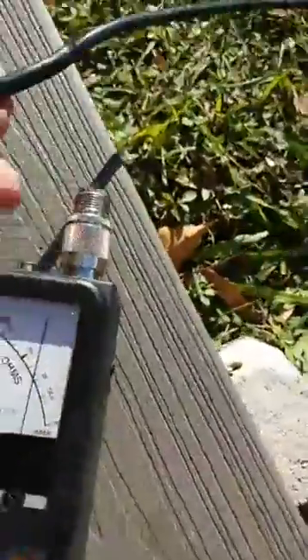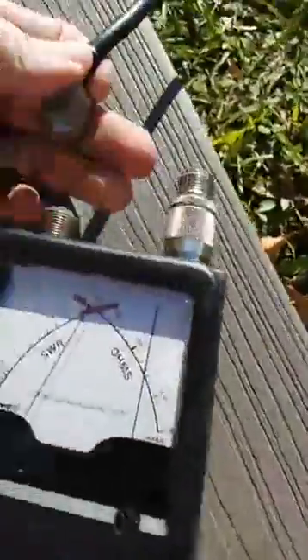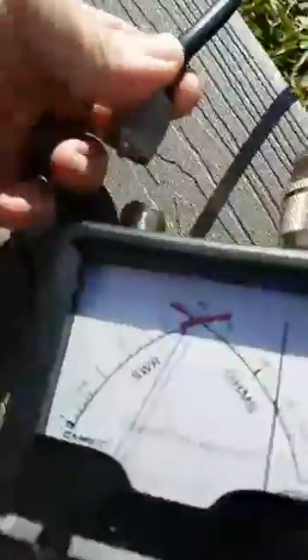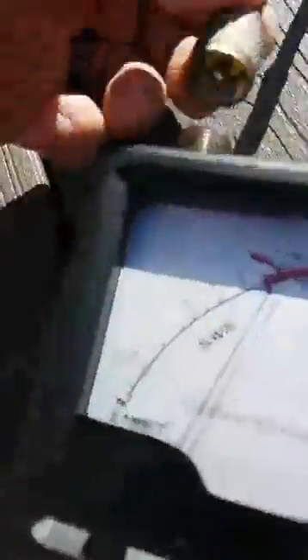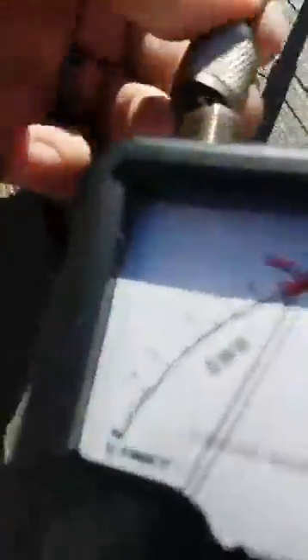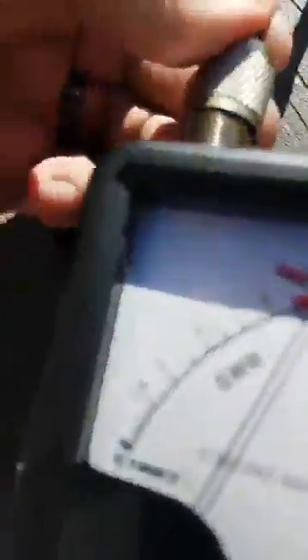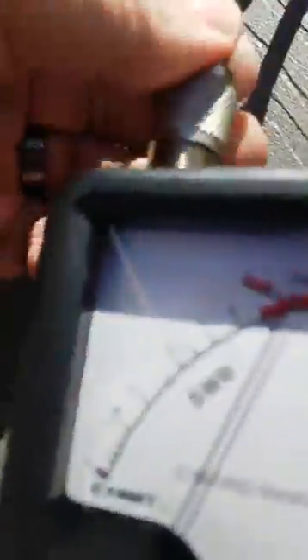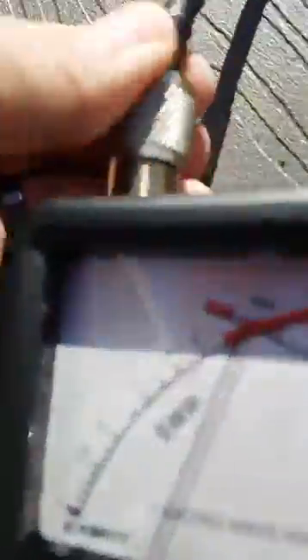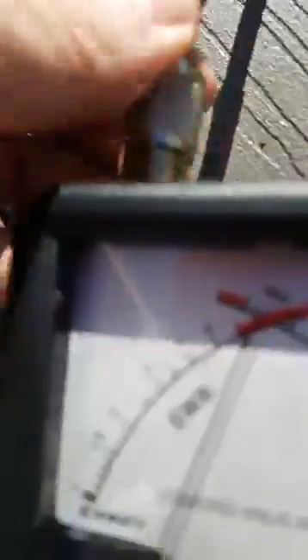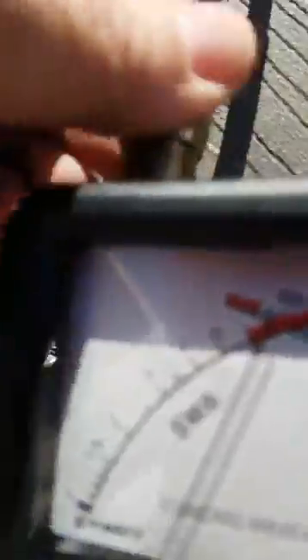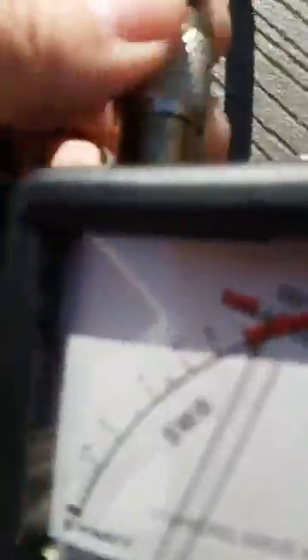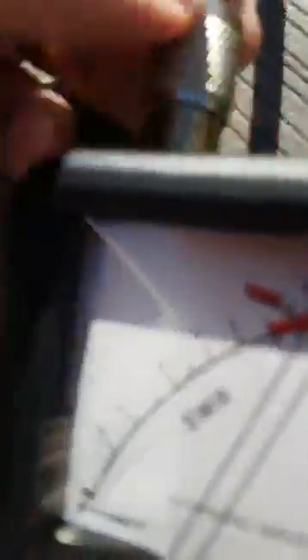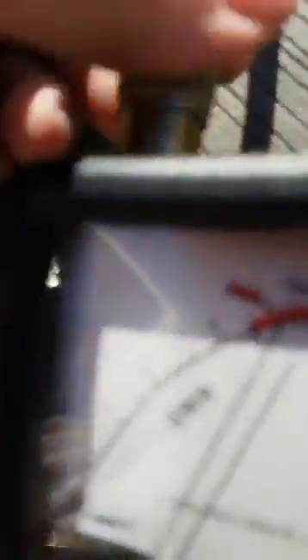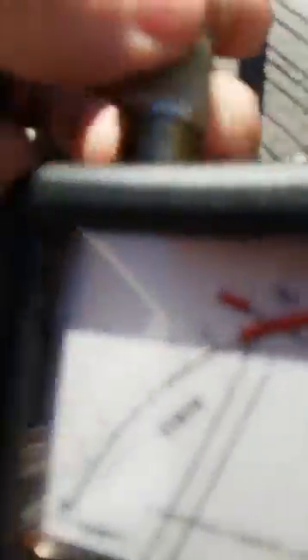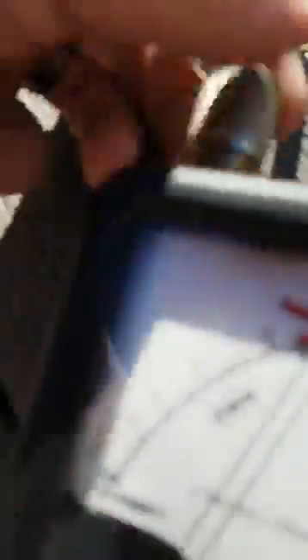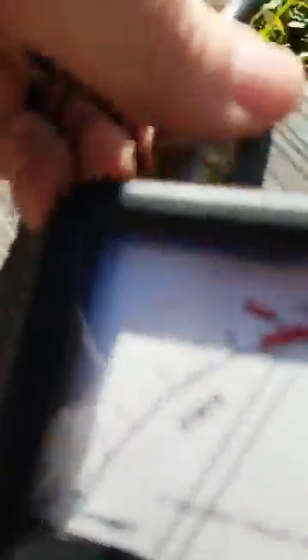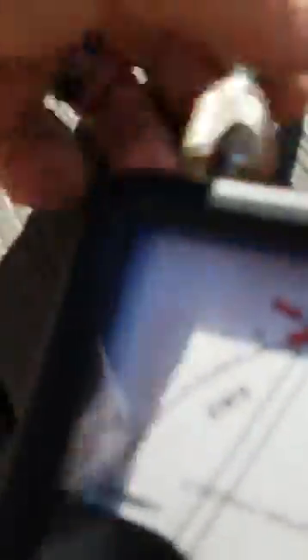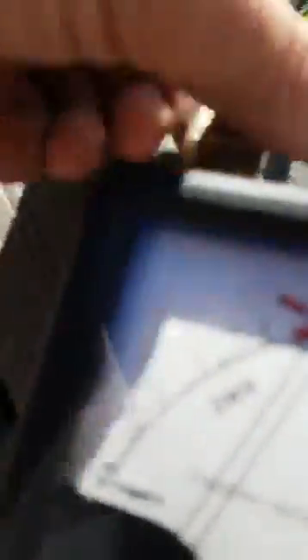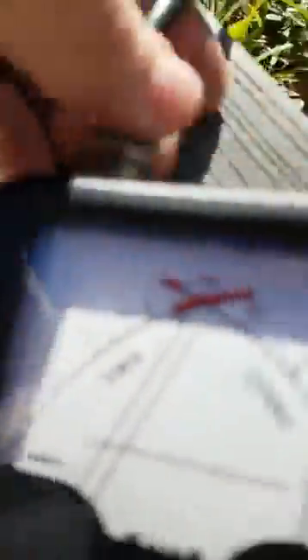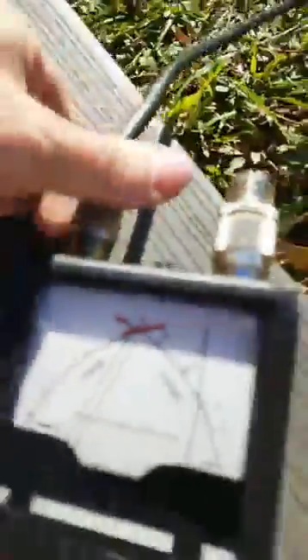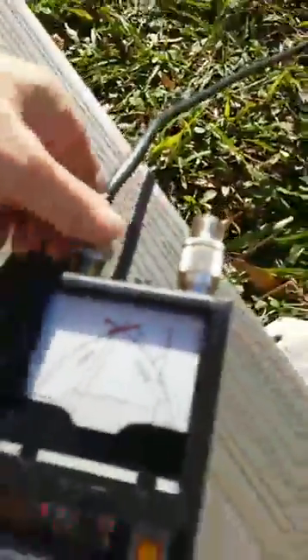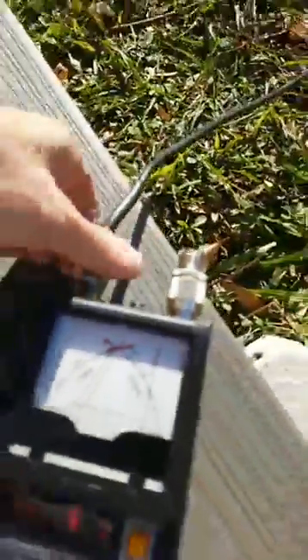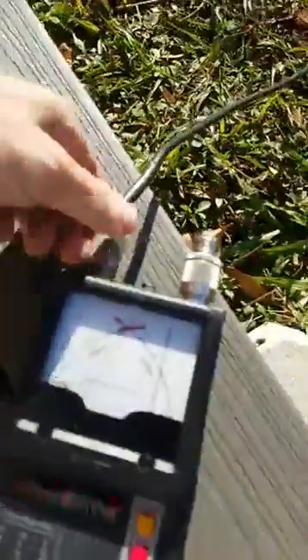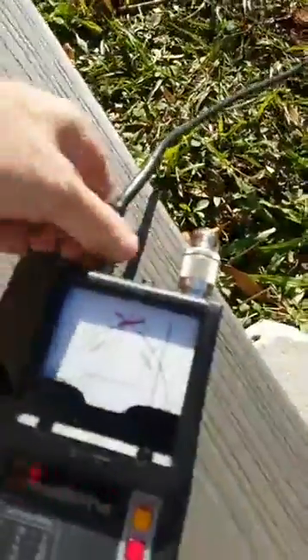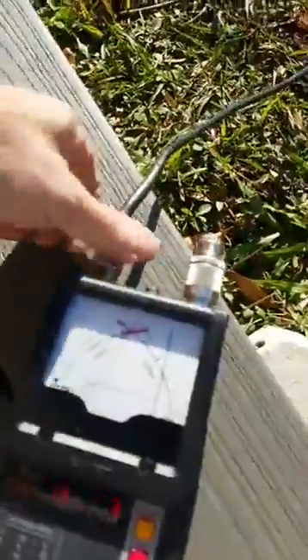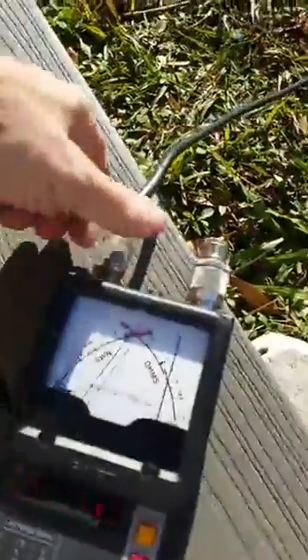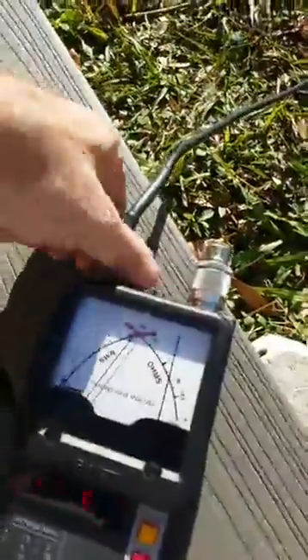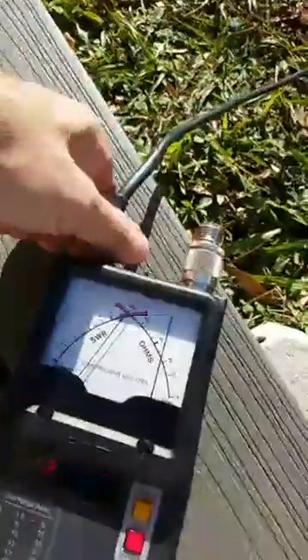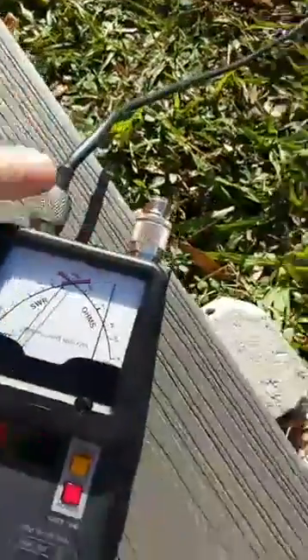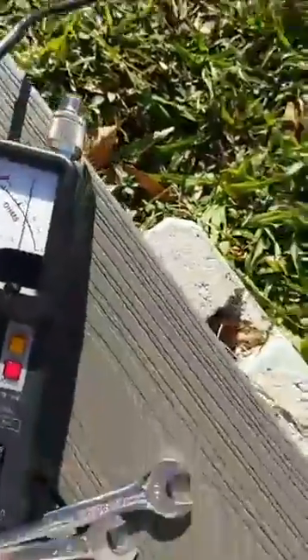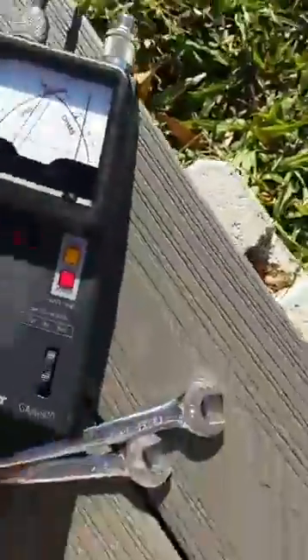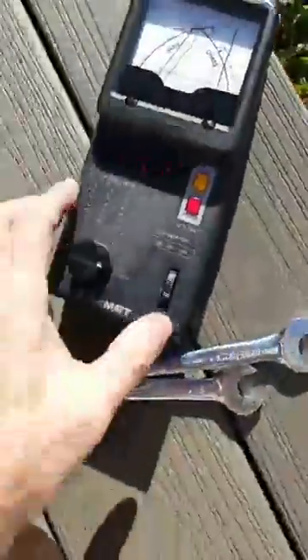So, switching this over, we'll go check the 2-meter side.